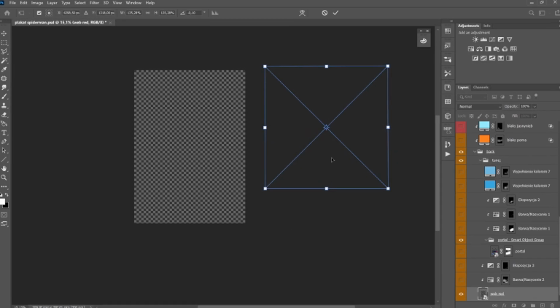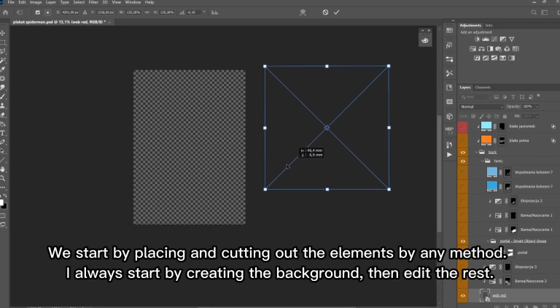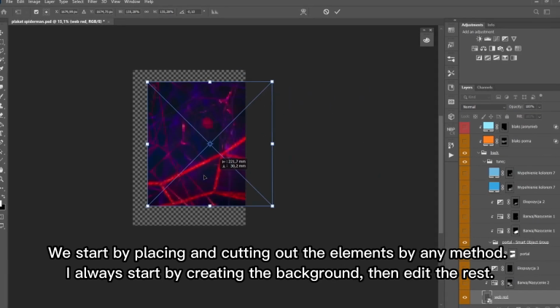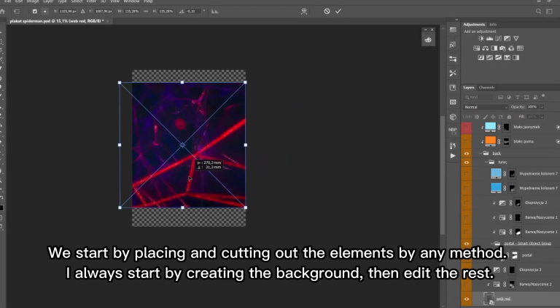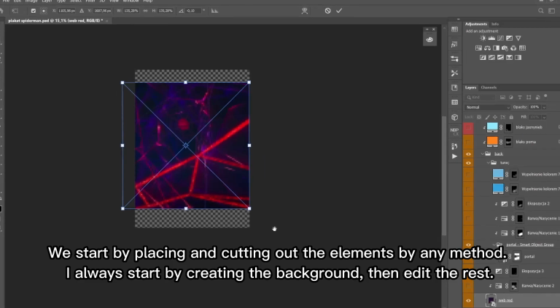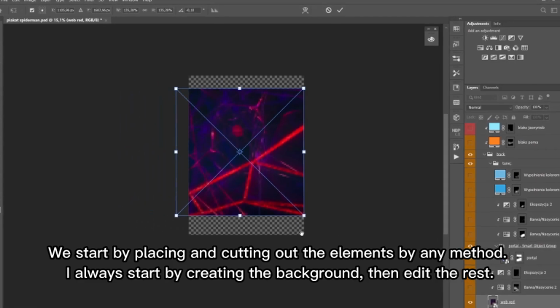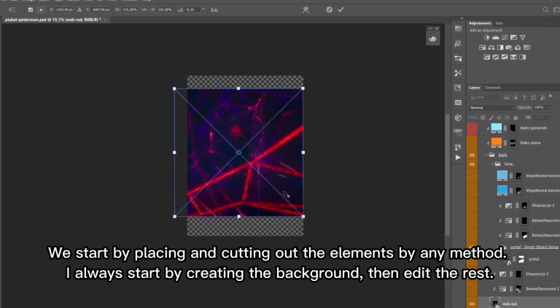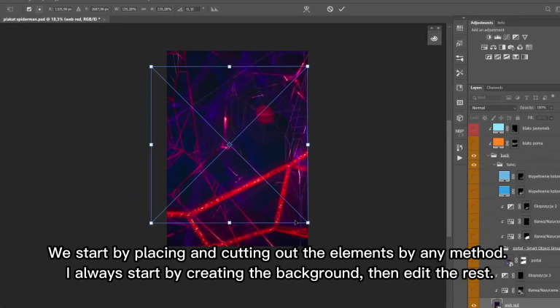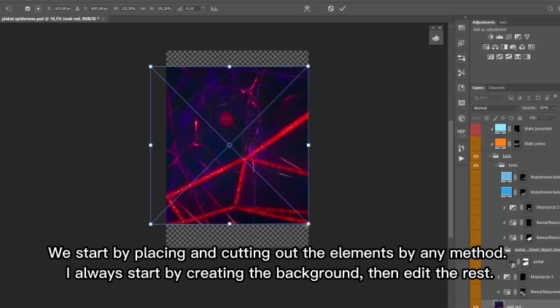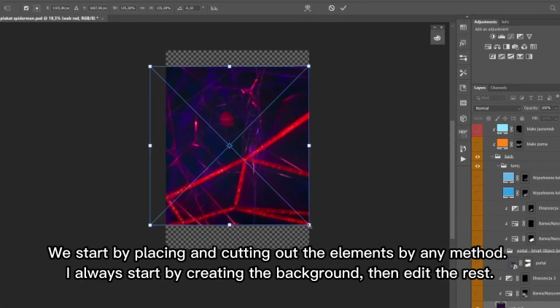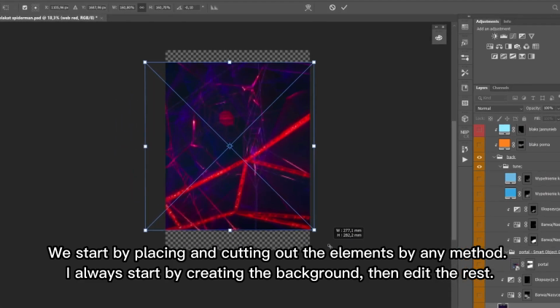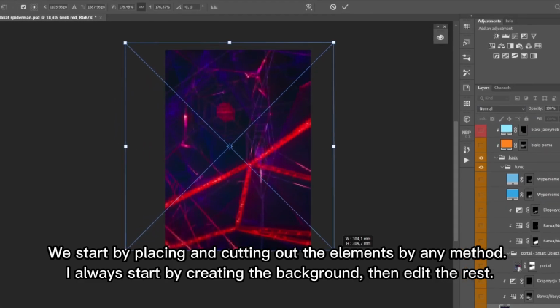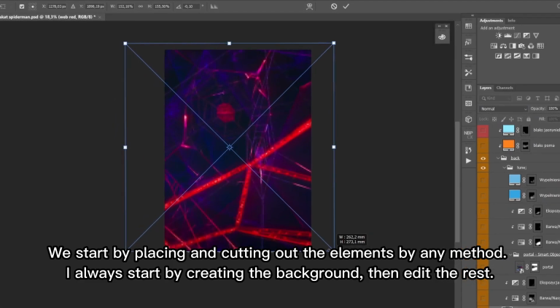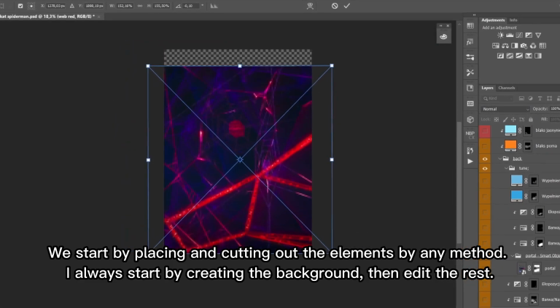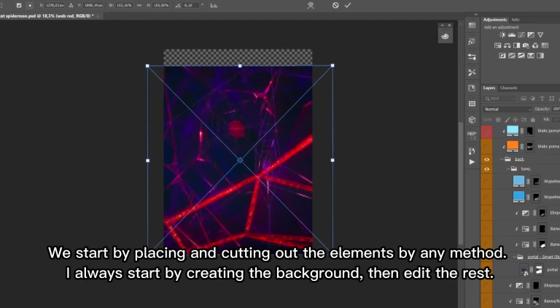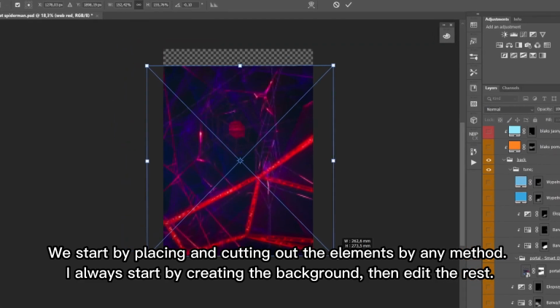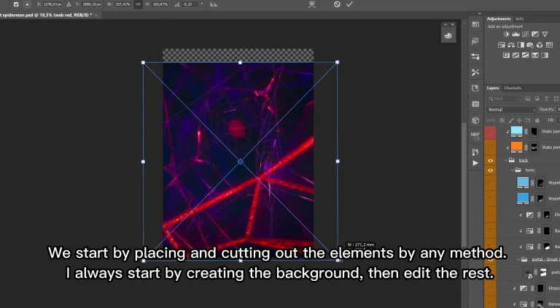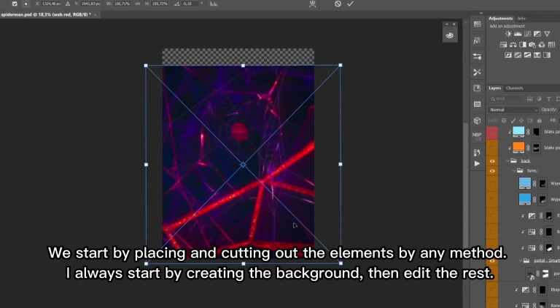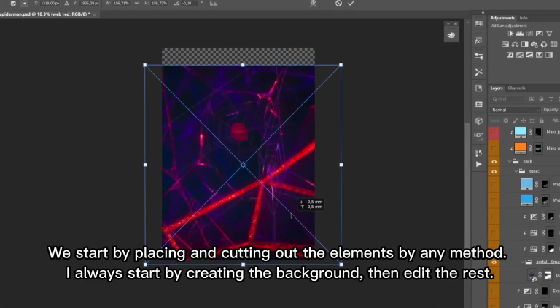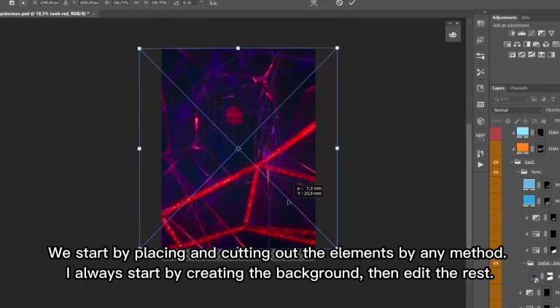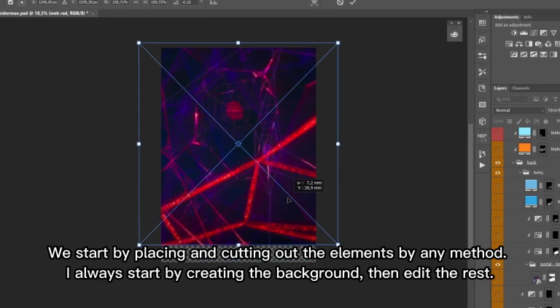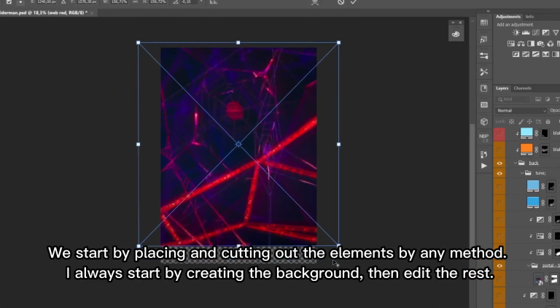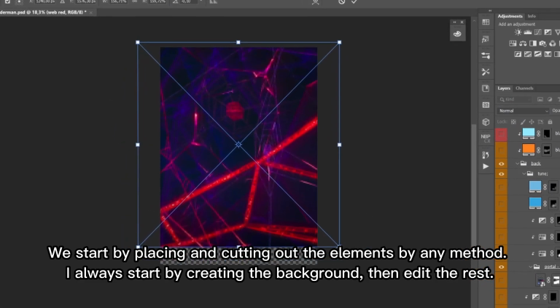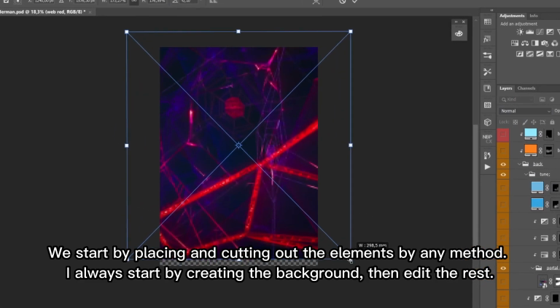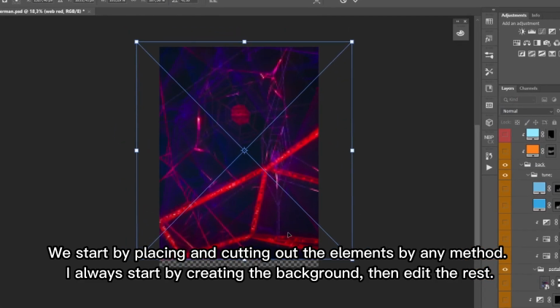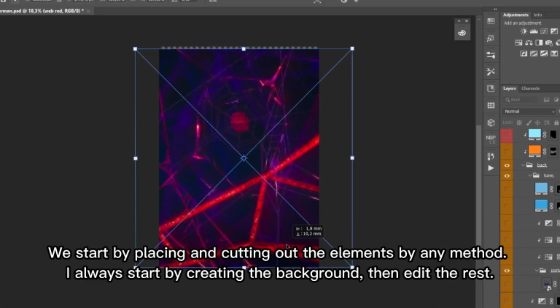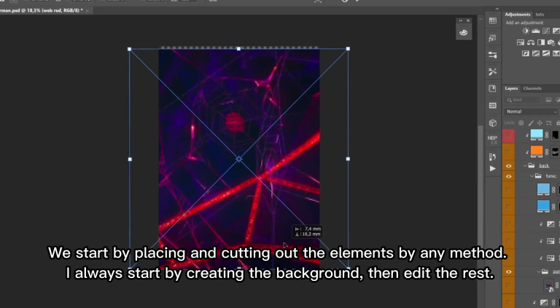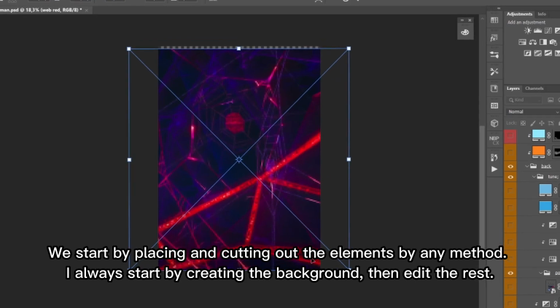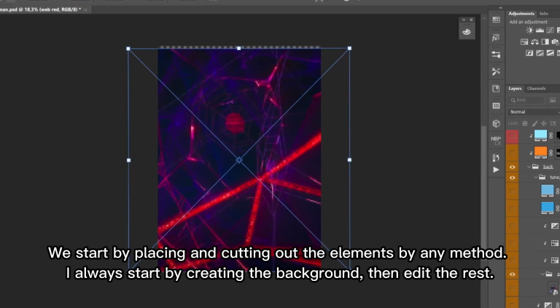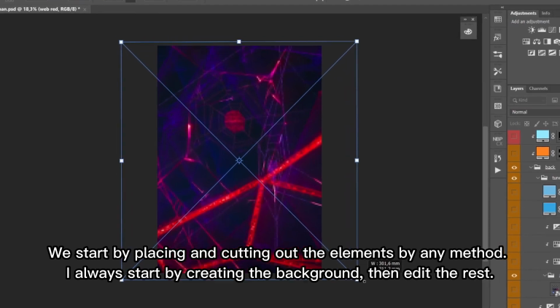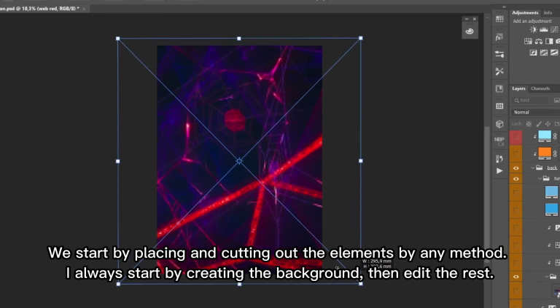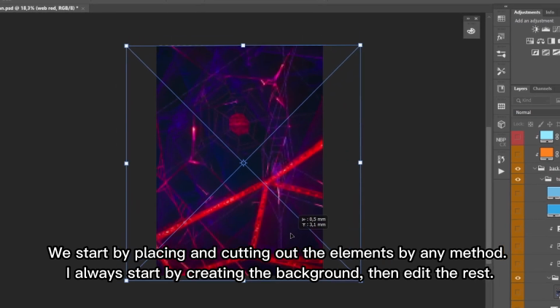We start by placing and cutting out the elements by any method. I always start by creating the background, then edit the rest.